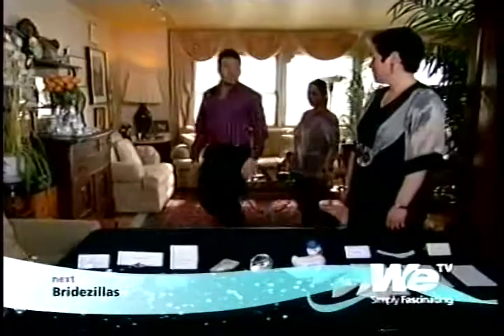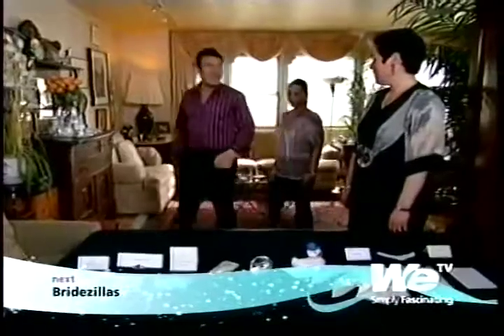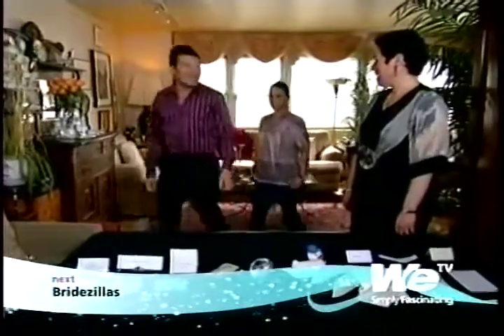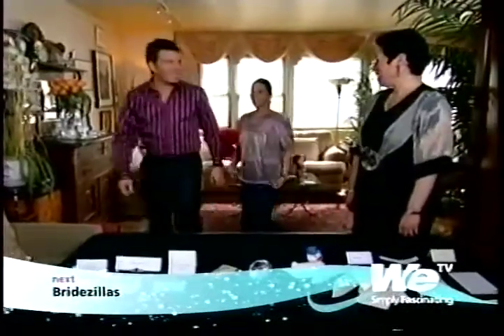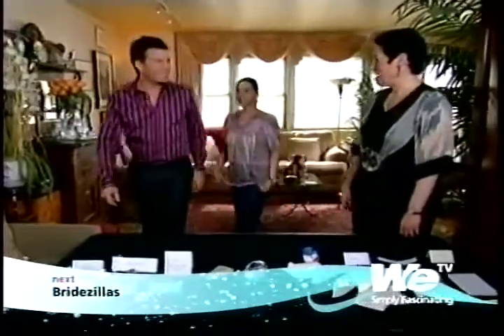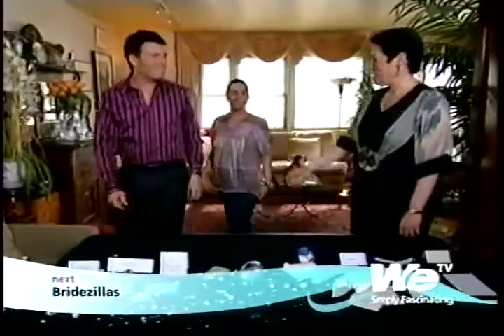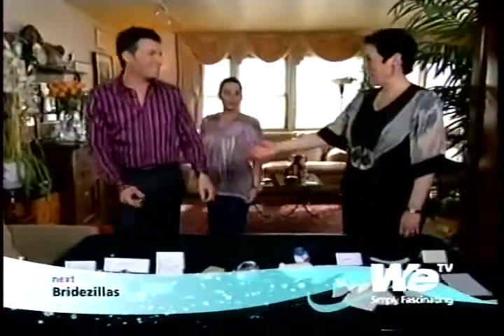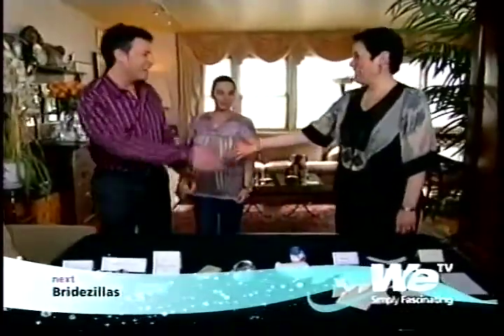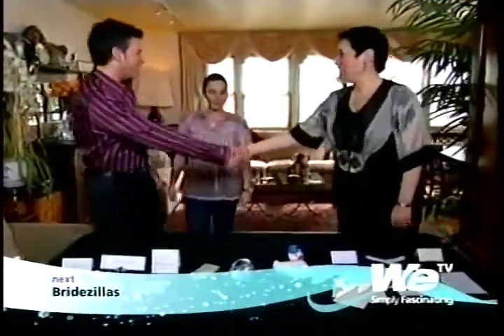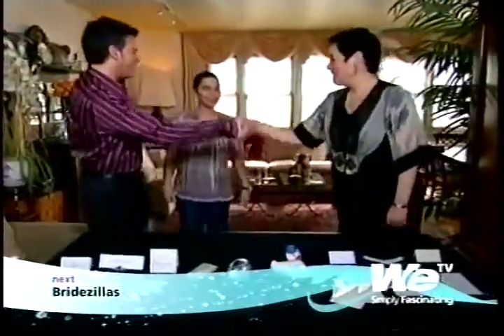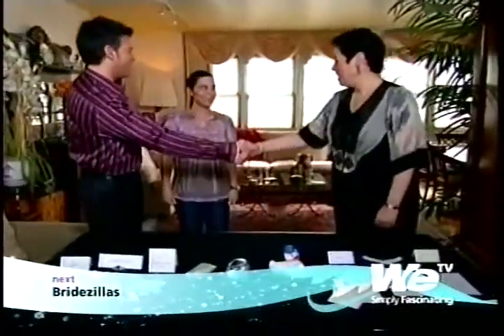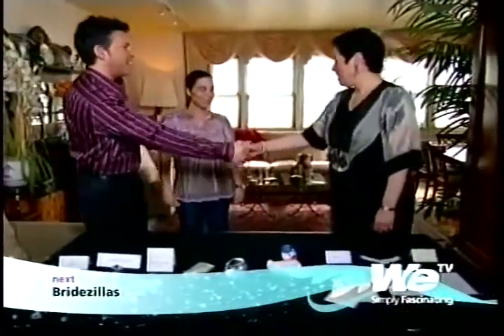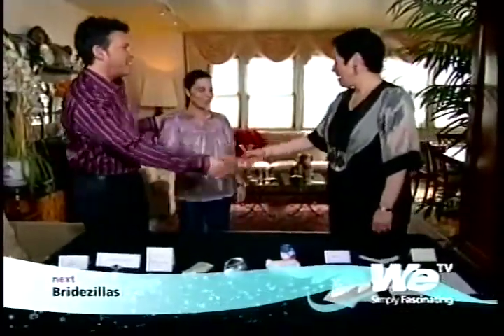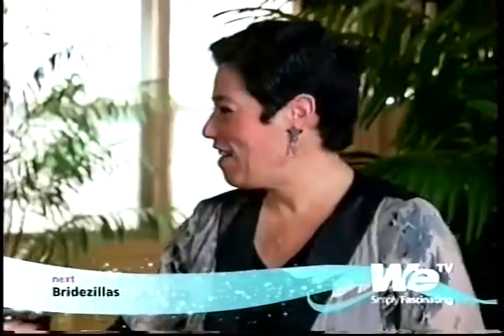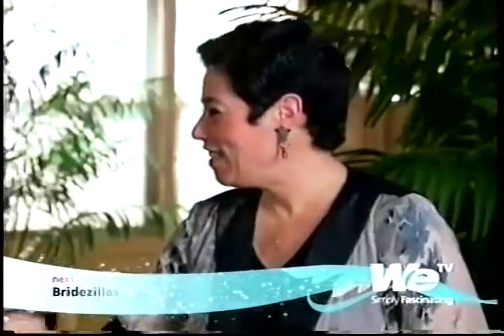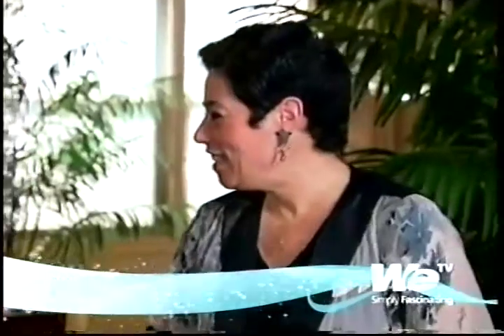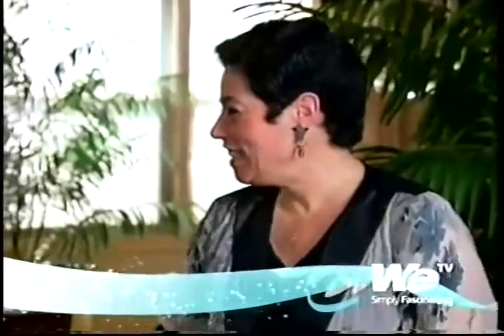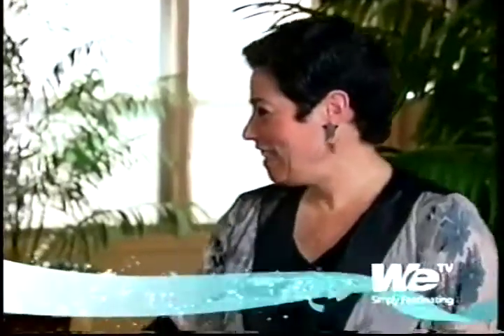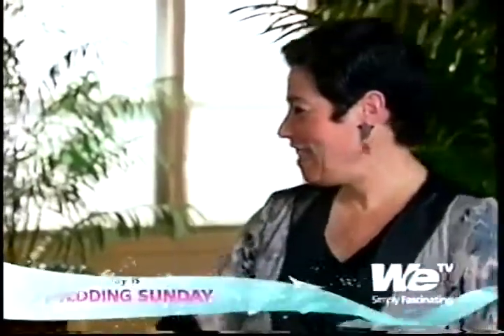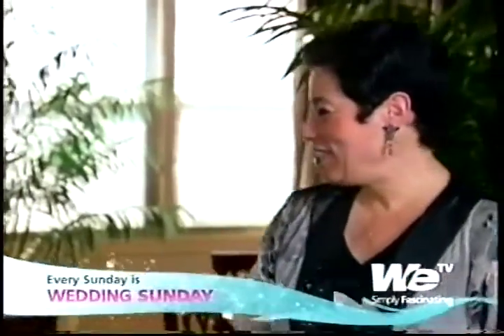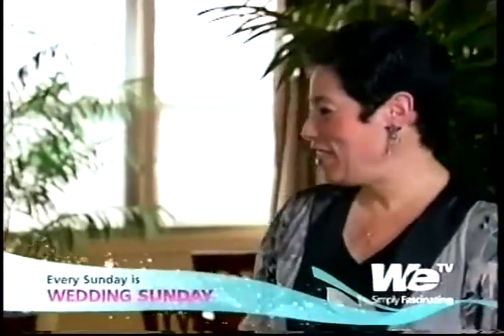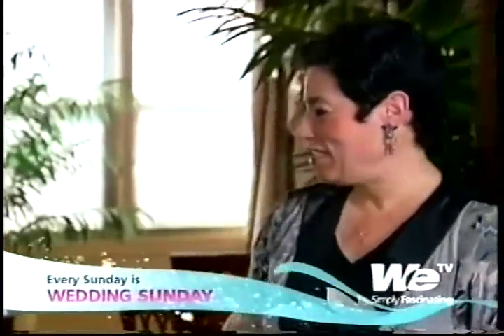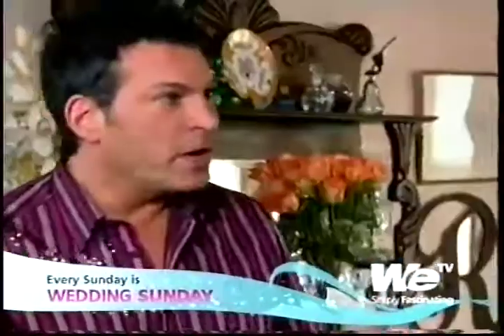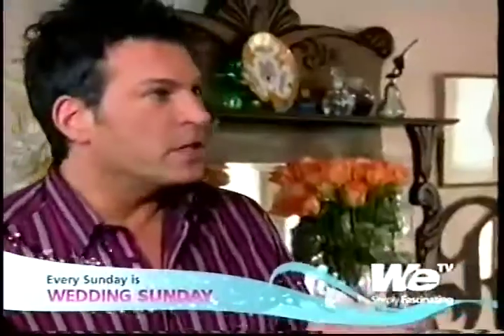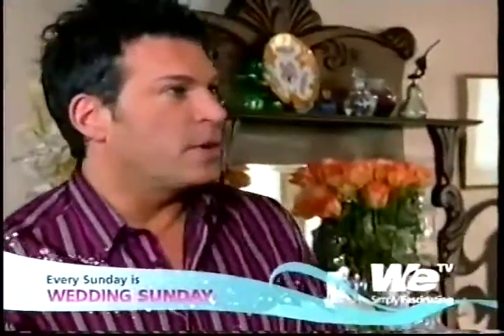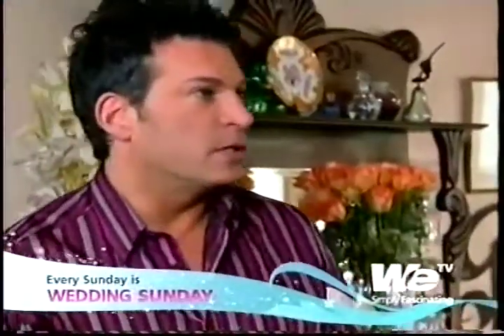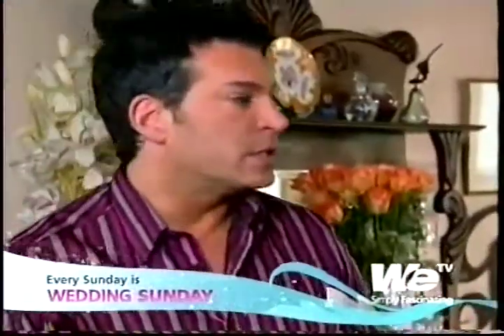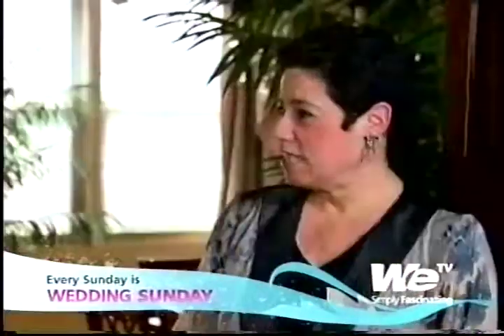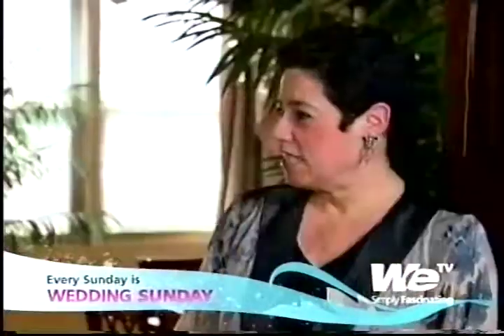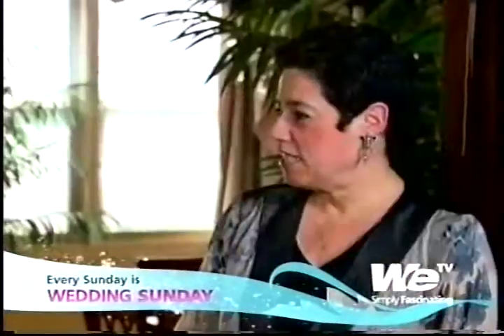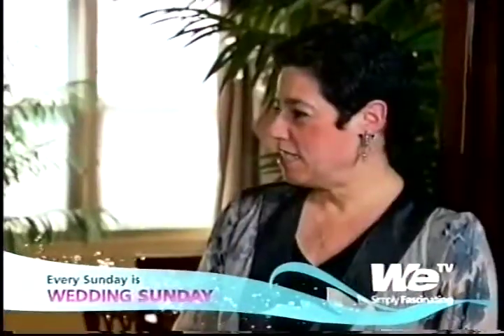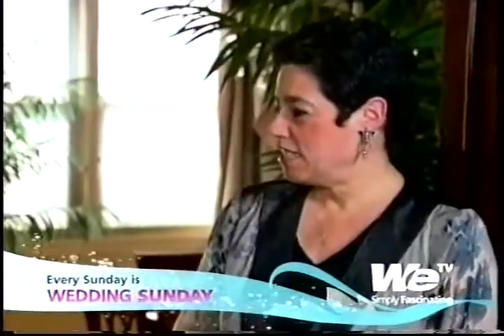Rory, hi. Hi there. This is Caroline, my bride. Hi, Caroline. How are you? Nice to meet you. Rory owns a company called Scribink here in New York City.